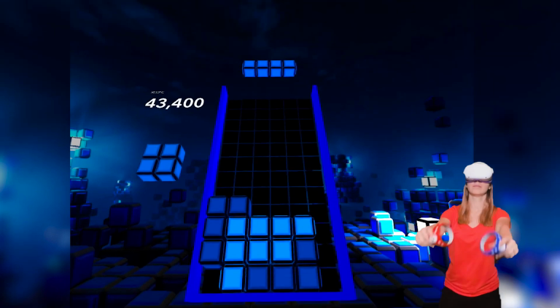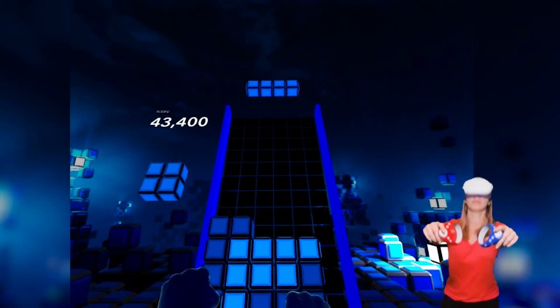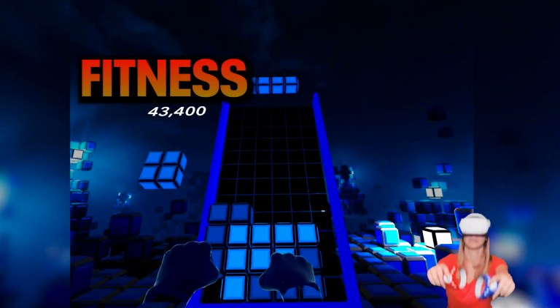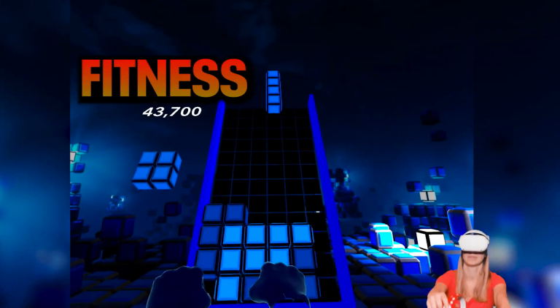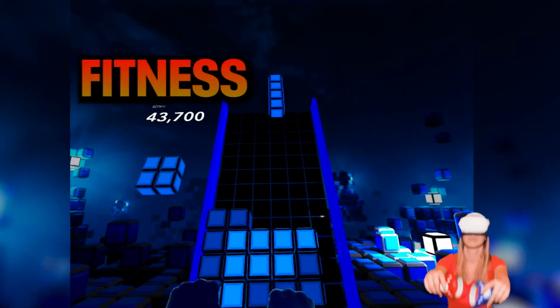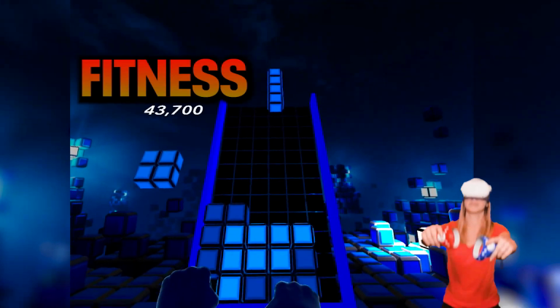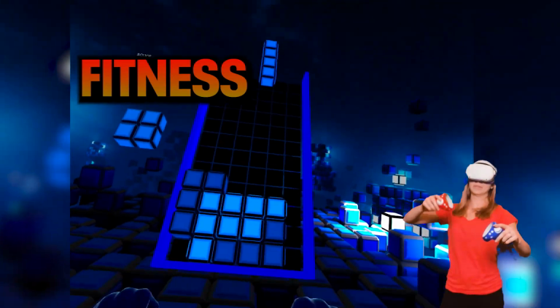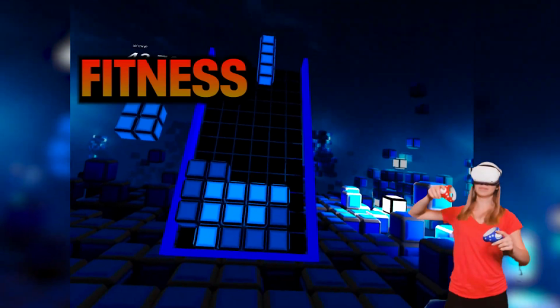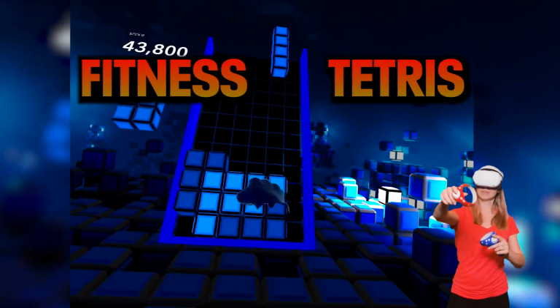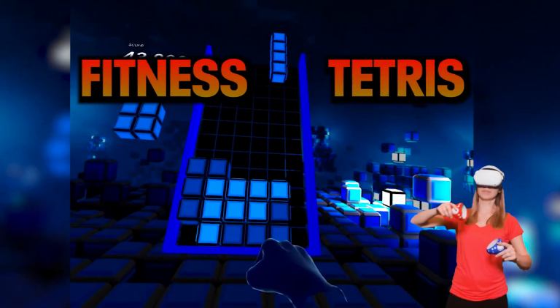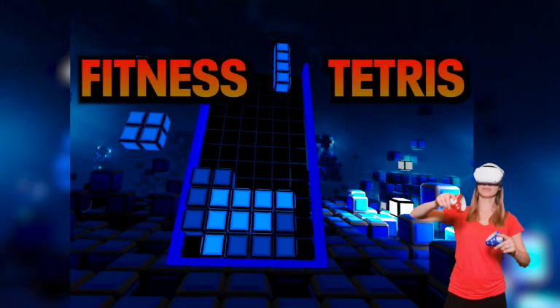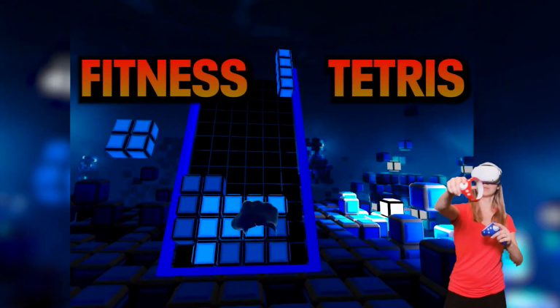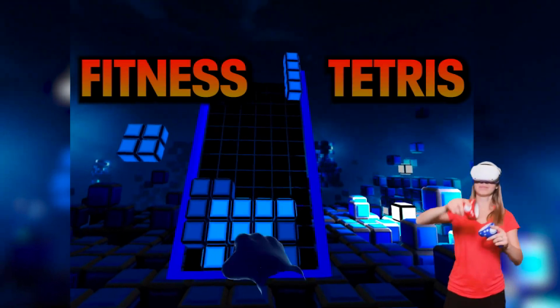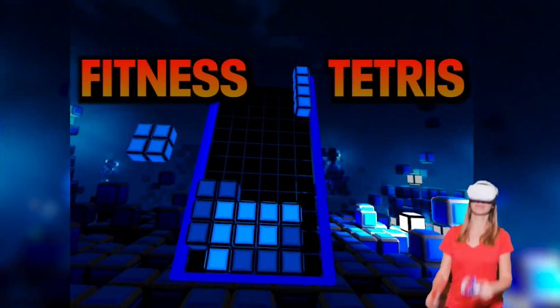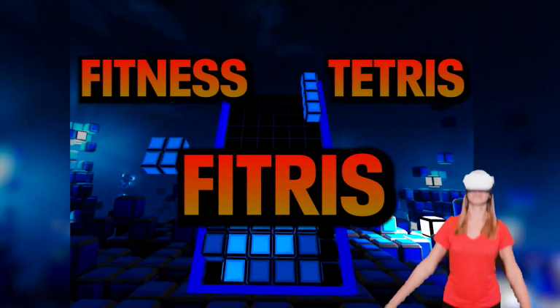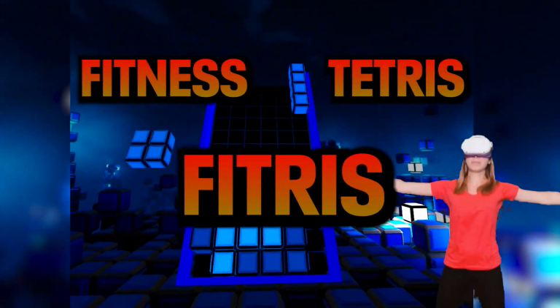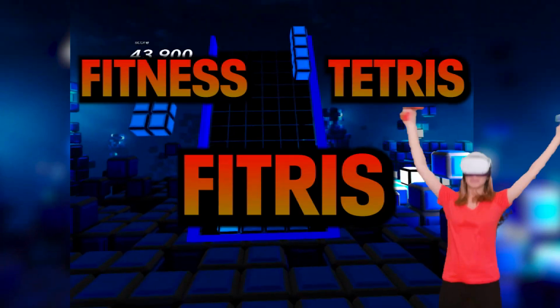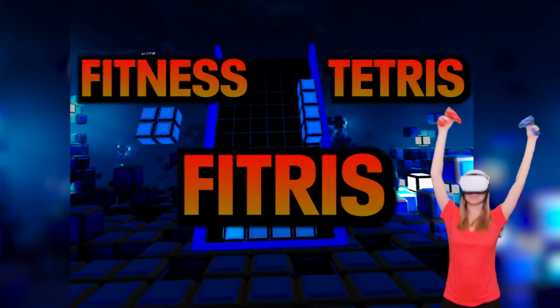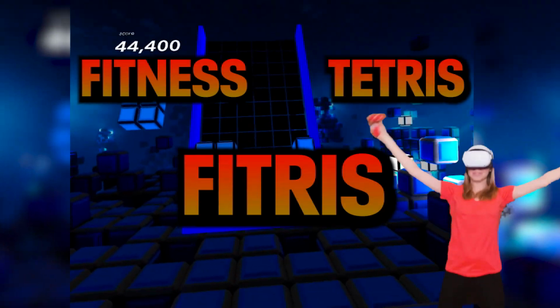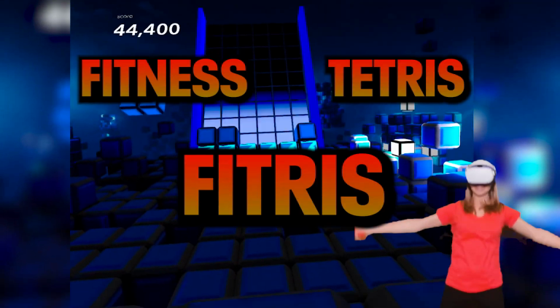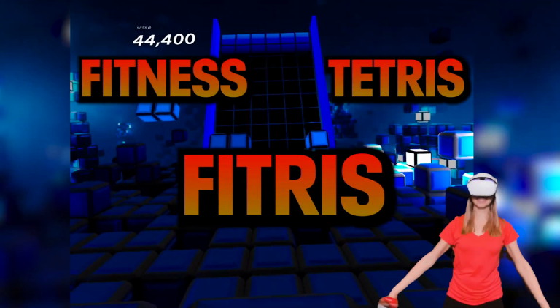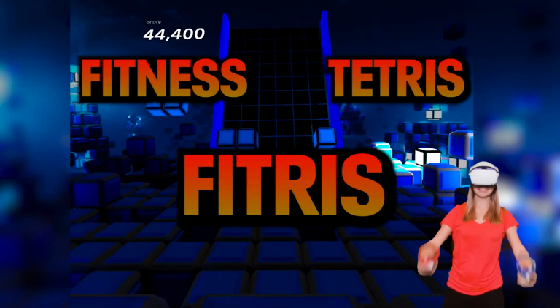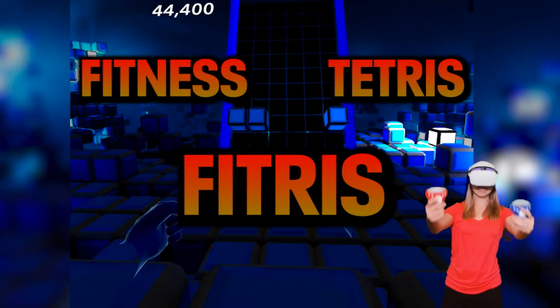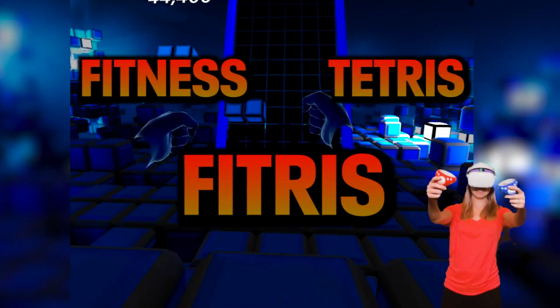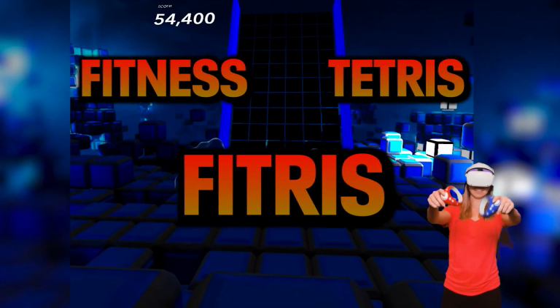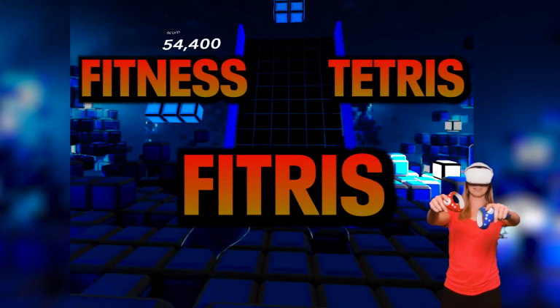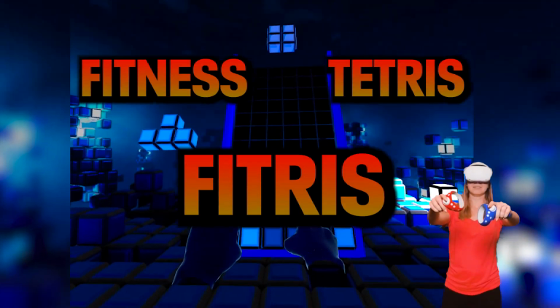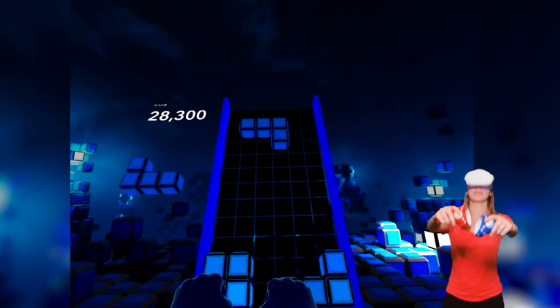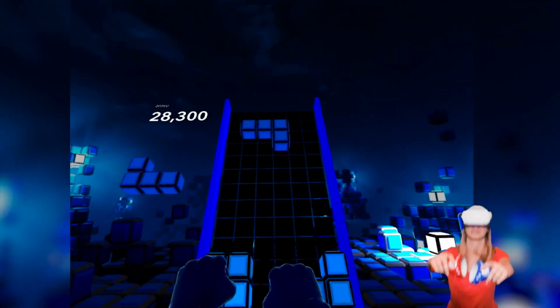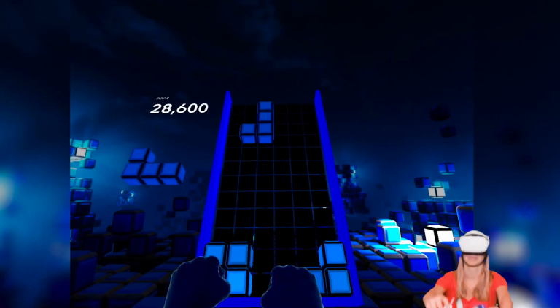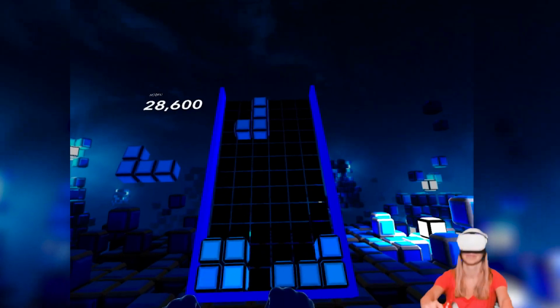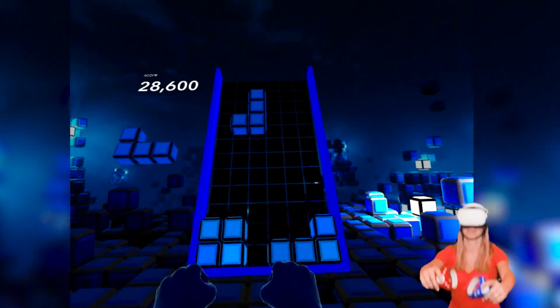When VR Fitness meets Tetris, you get Fitress. I have just found this app on SideQuest and I am obsessed.